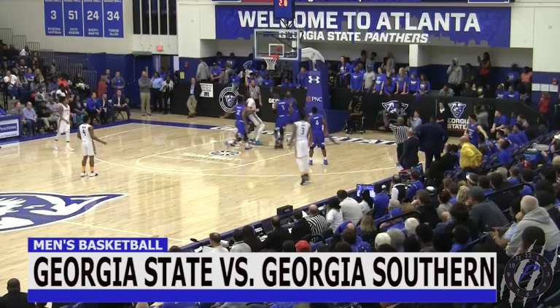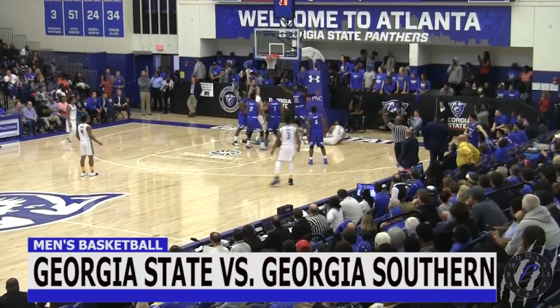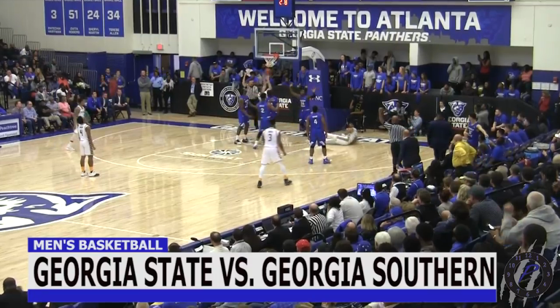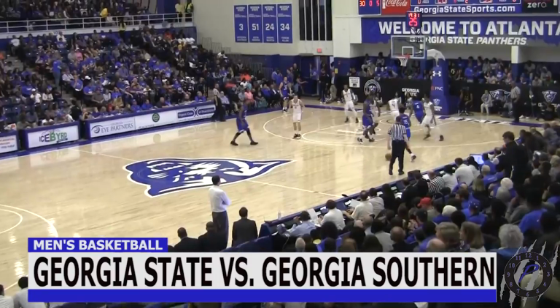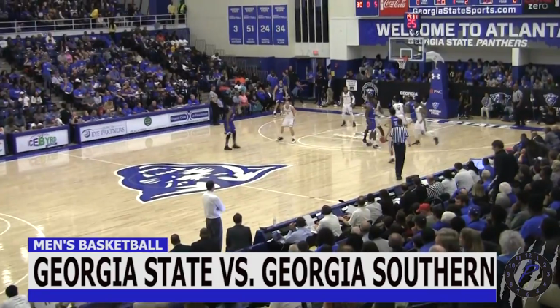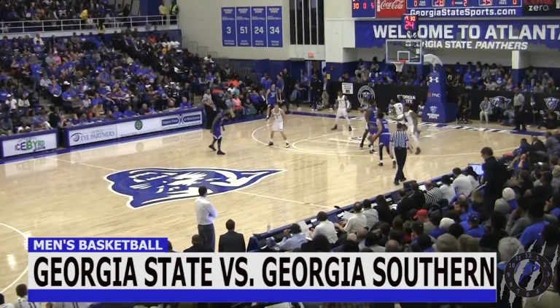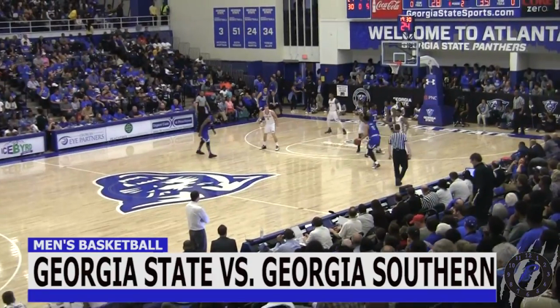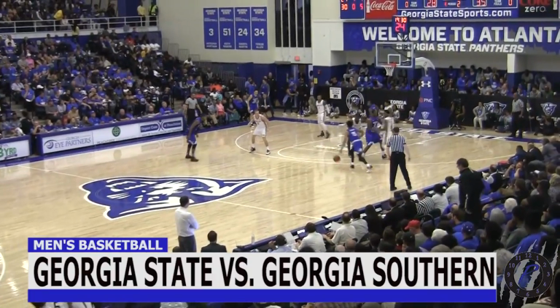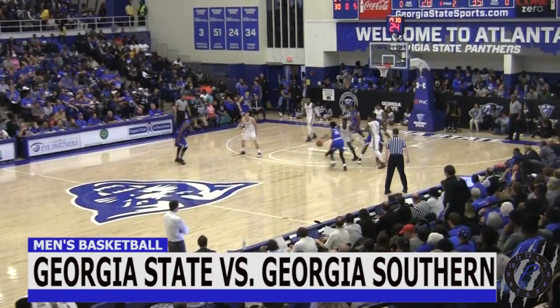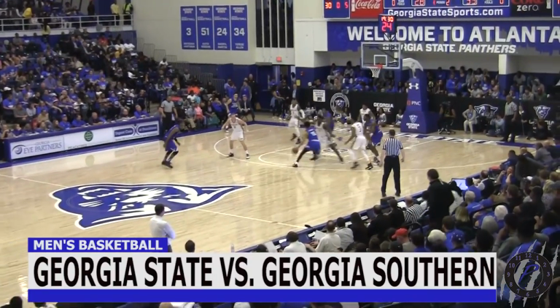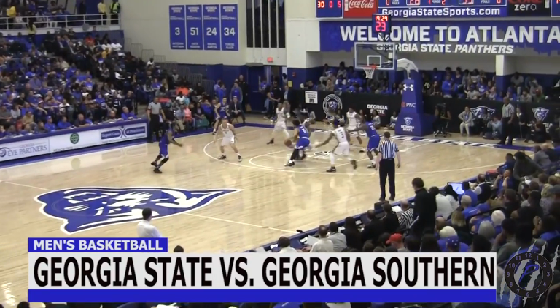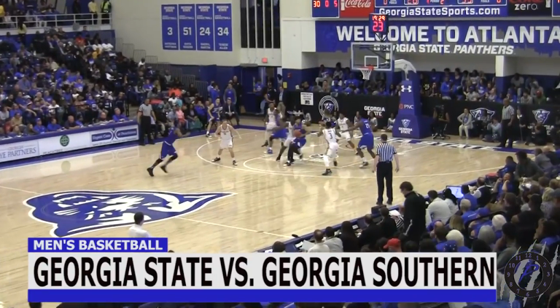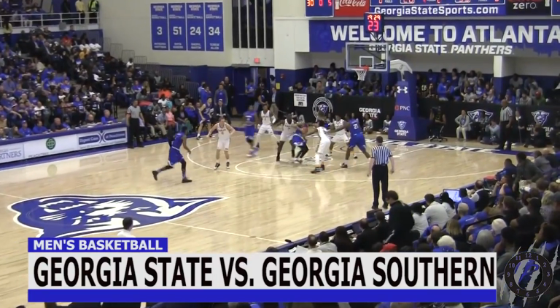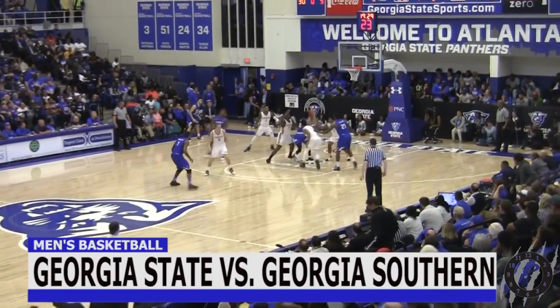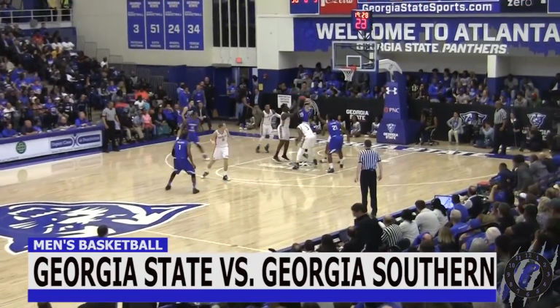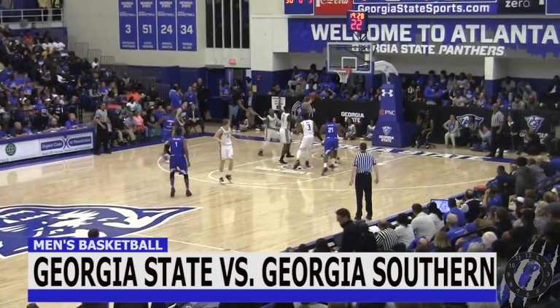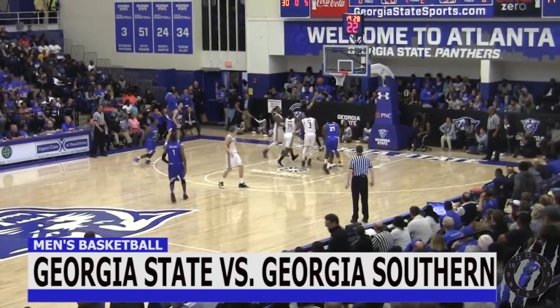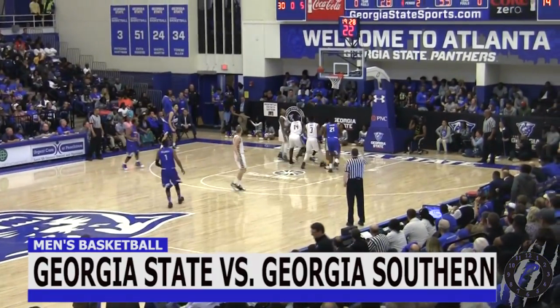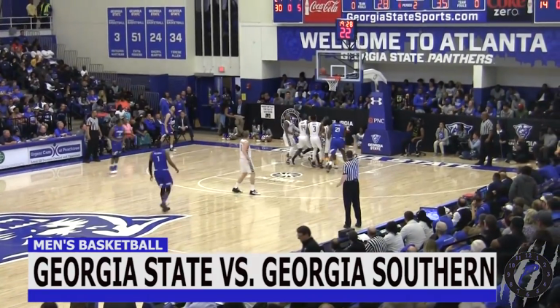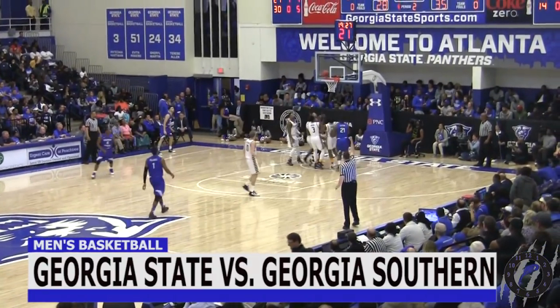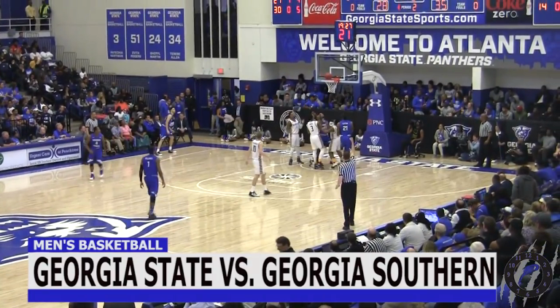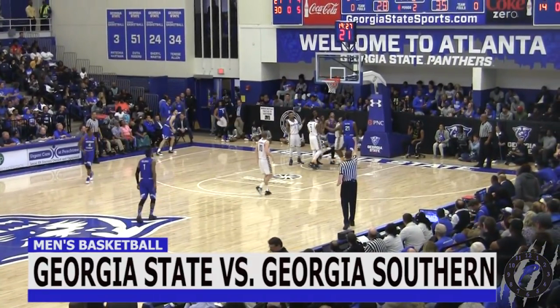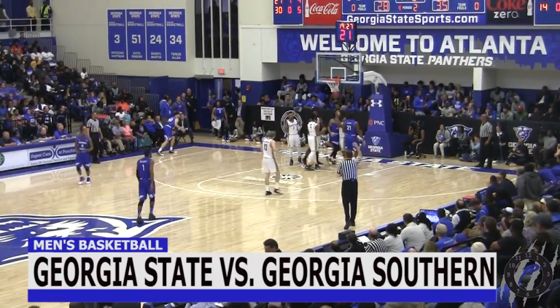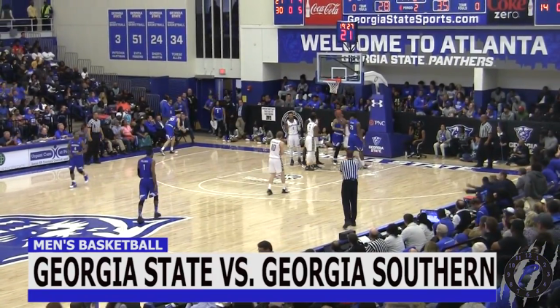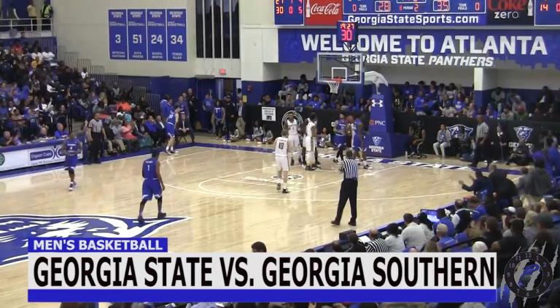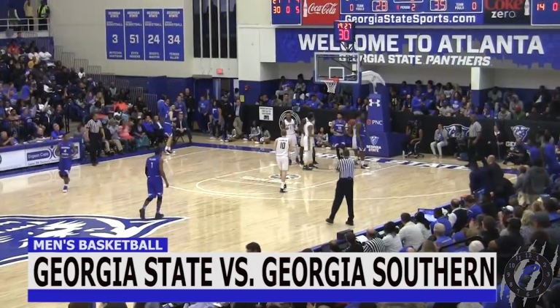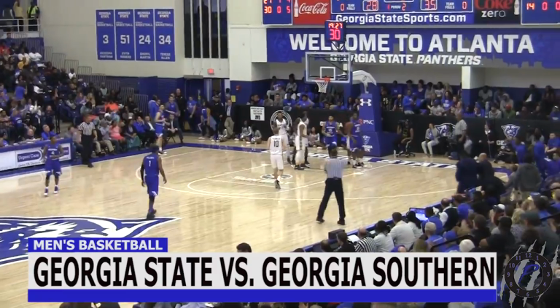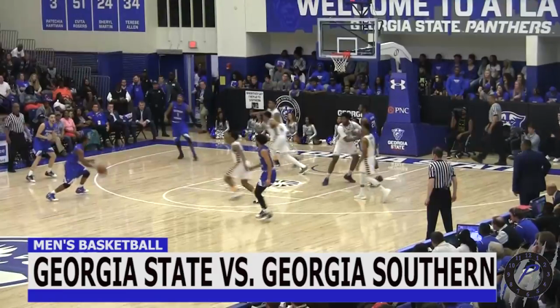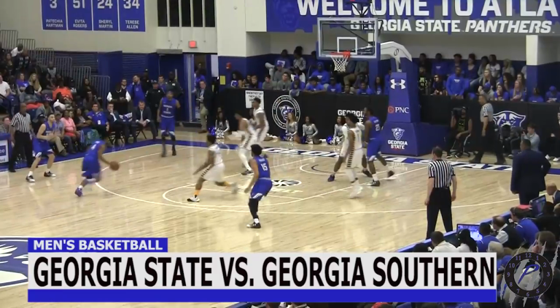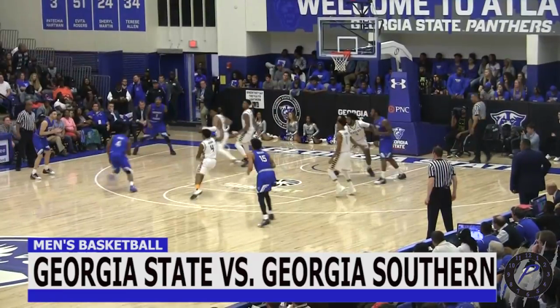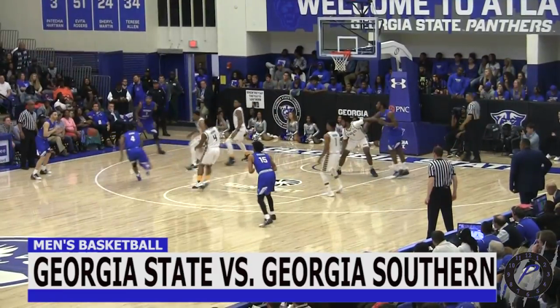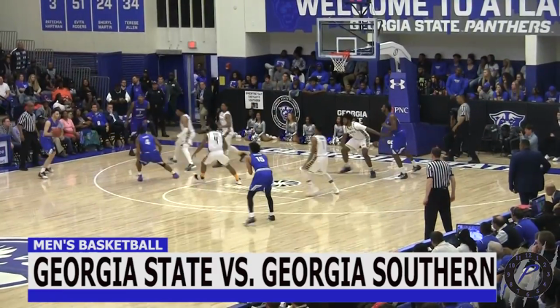How will freshman DeMarcus Simons fare in the matchup? This is his first taste of State versus Southern as he gets the and-one there.